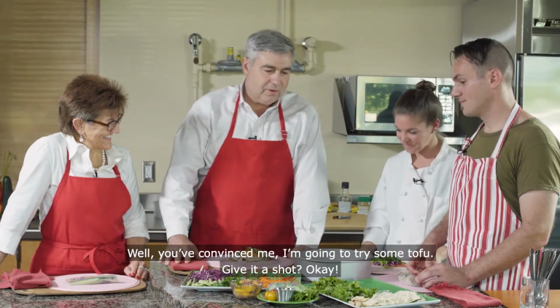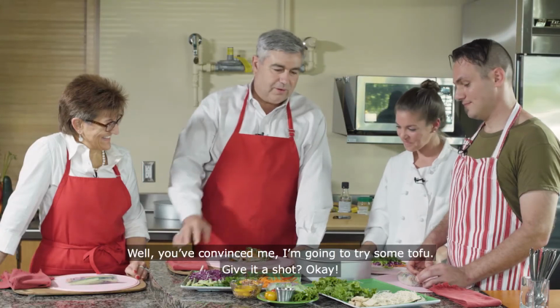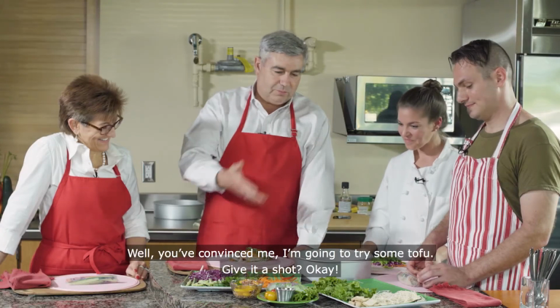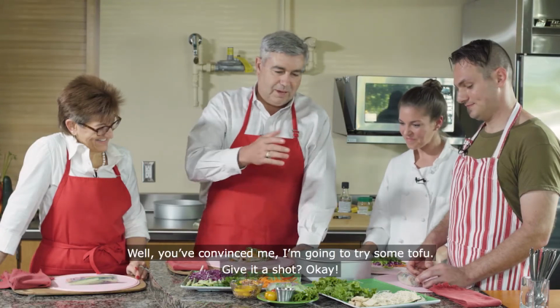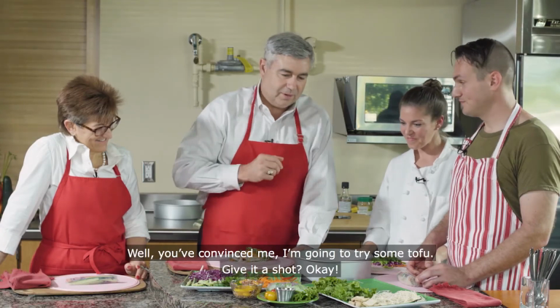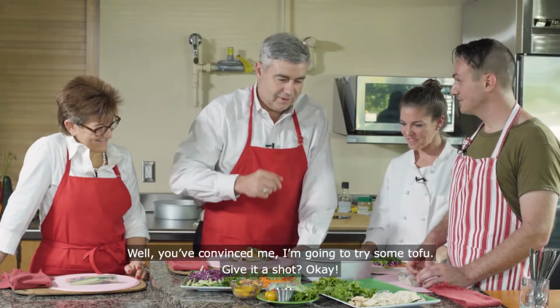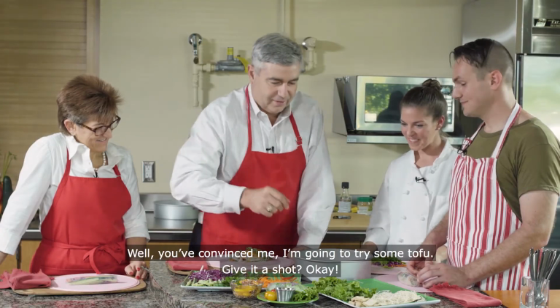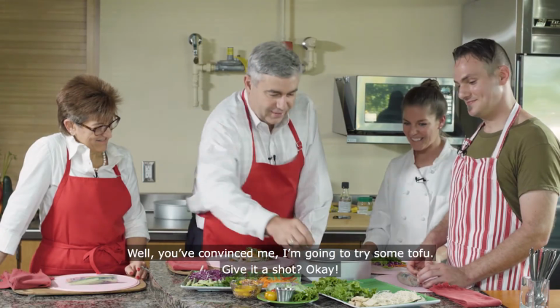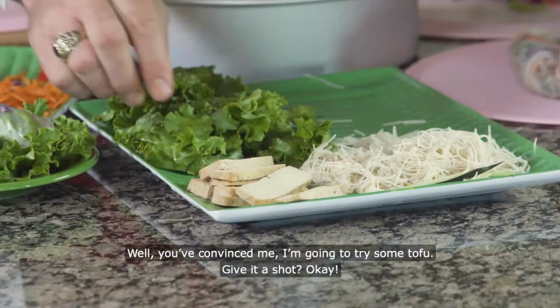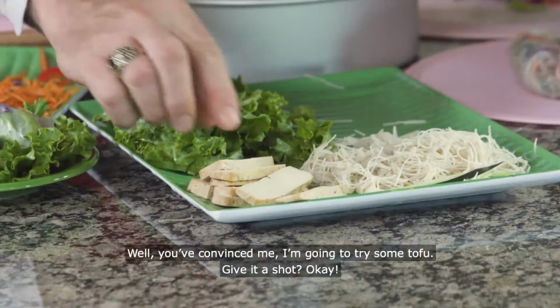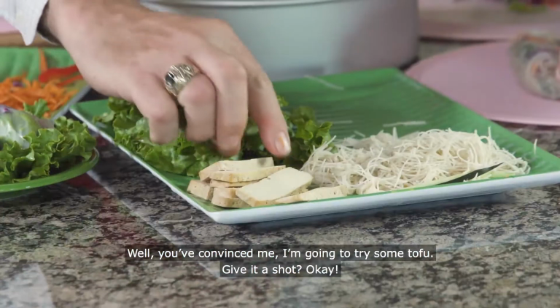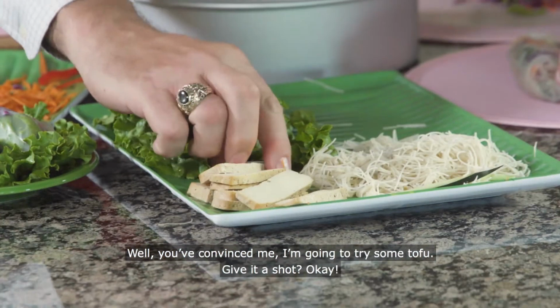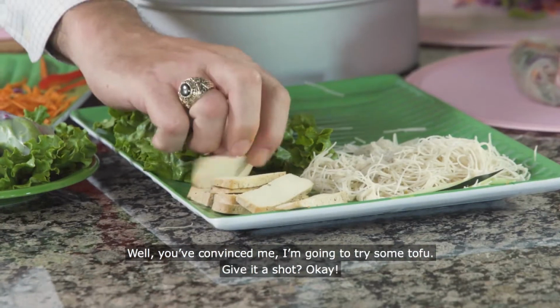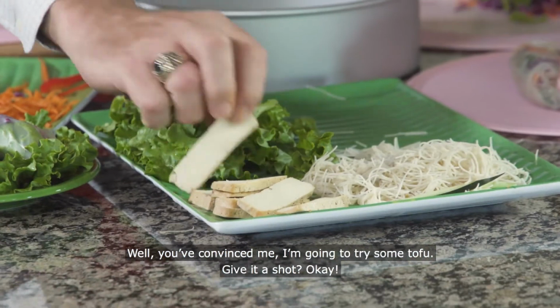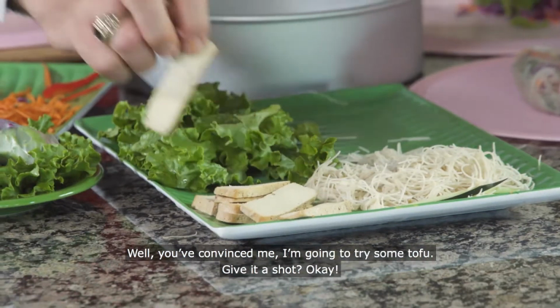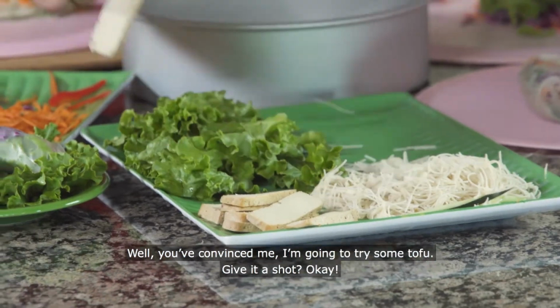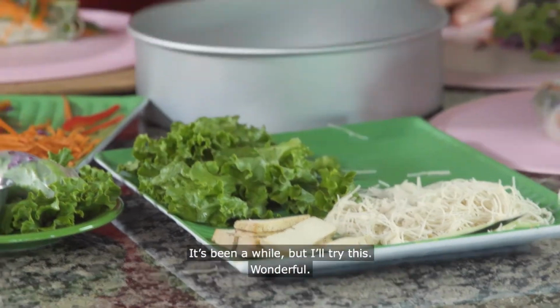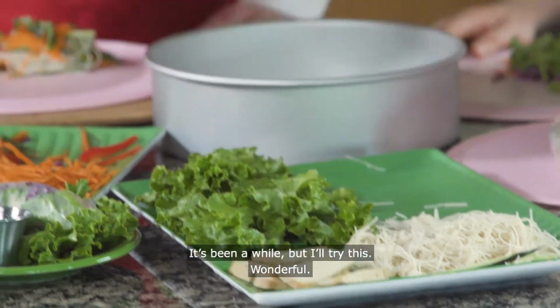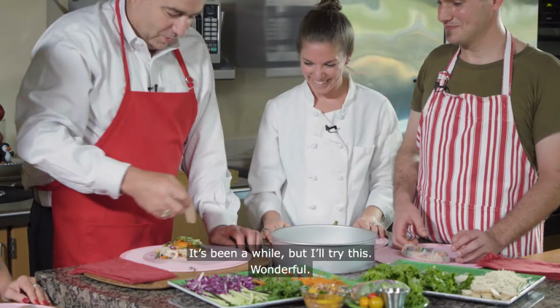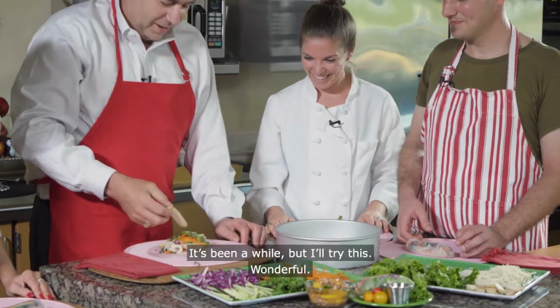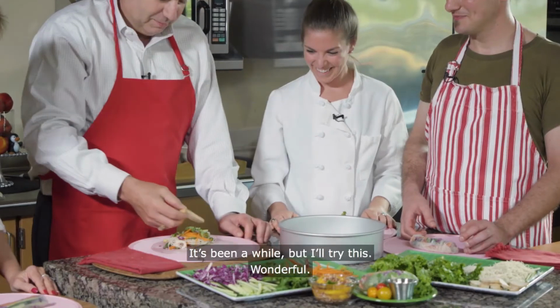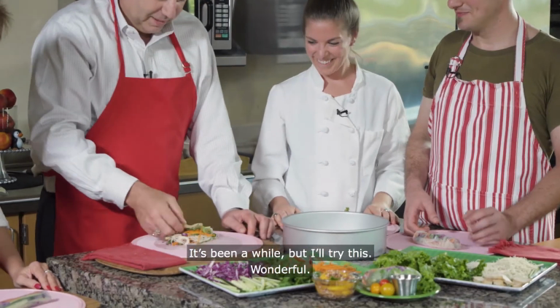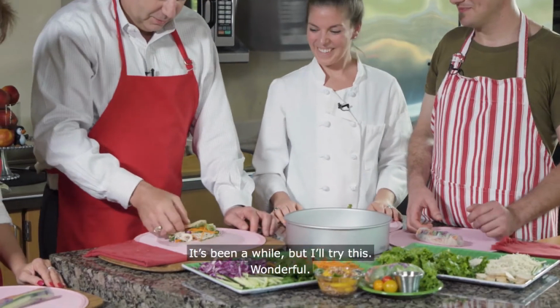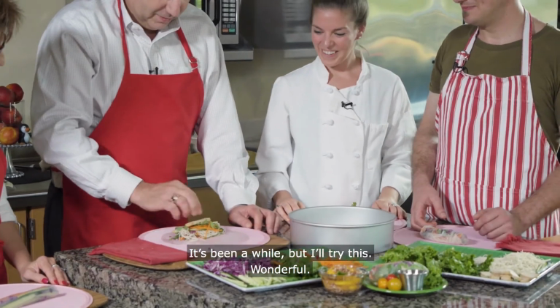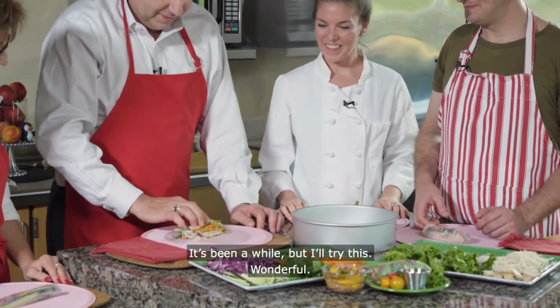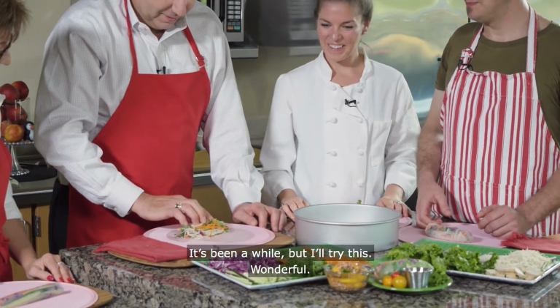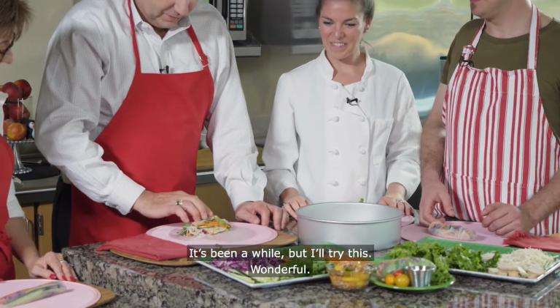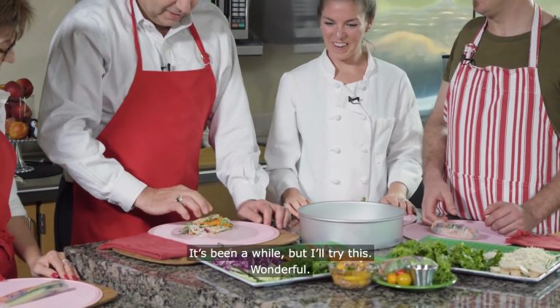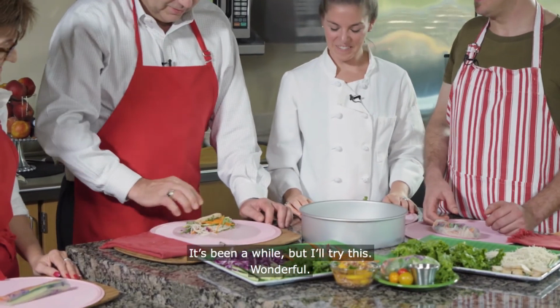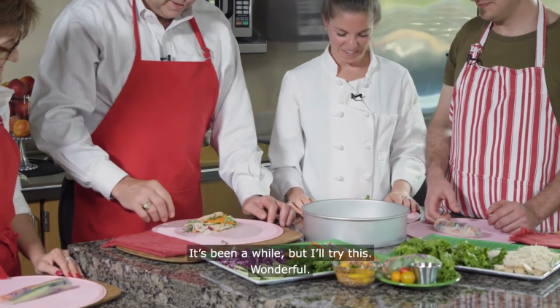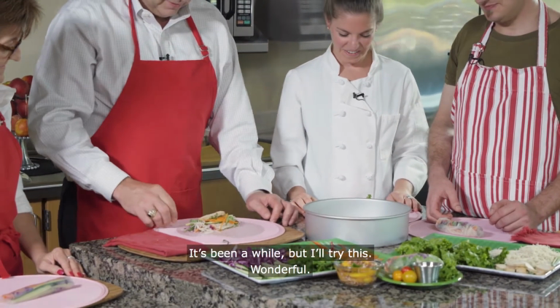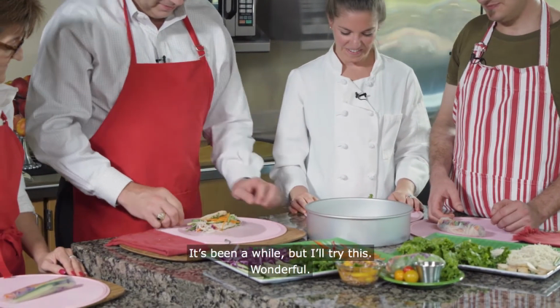You've convinced me, I'm going to try some tofu. It's been a while, but I will try this.